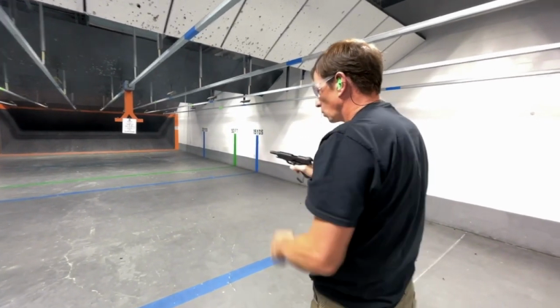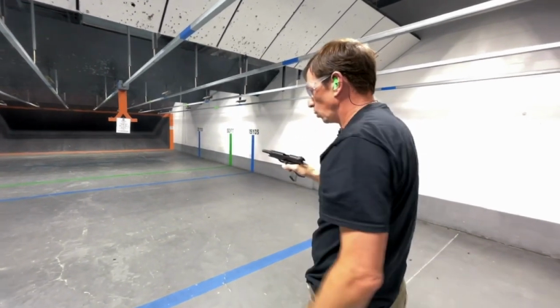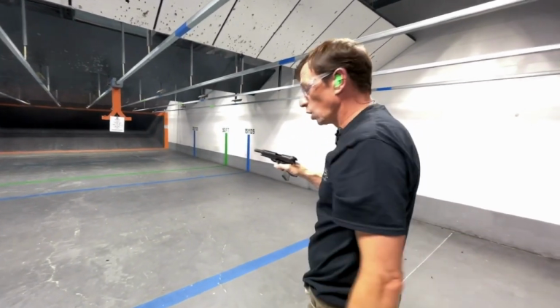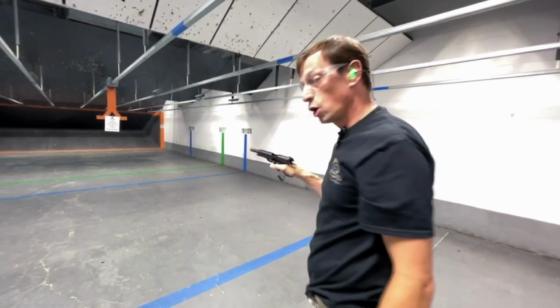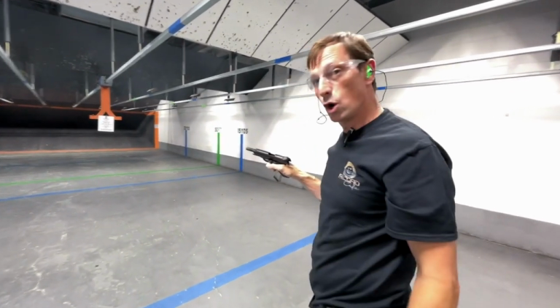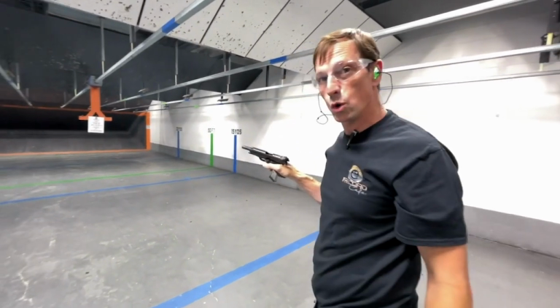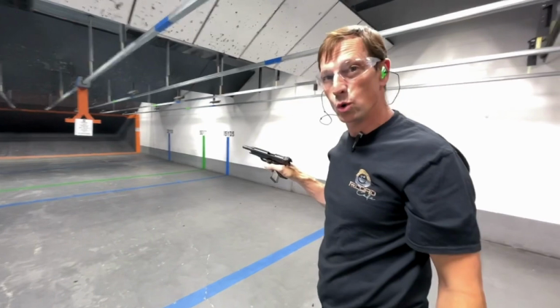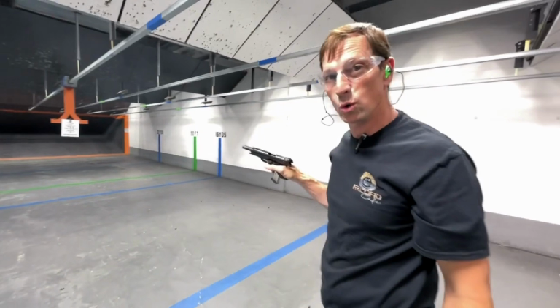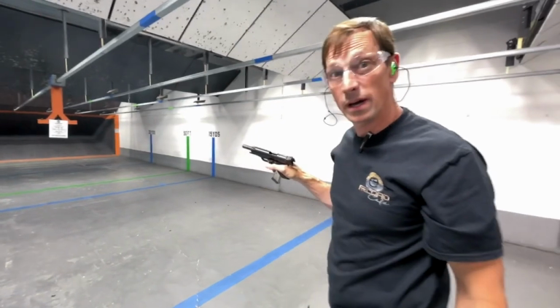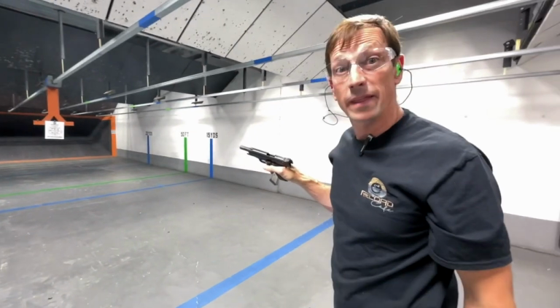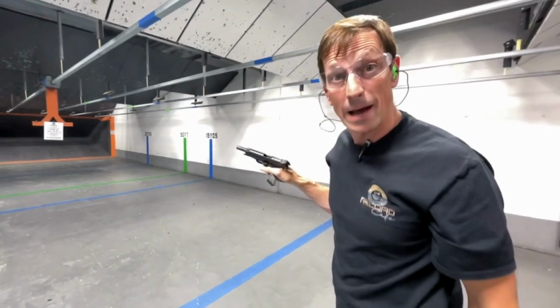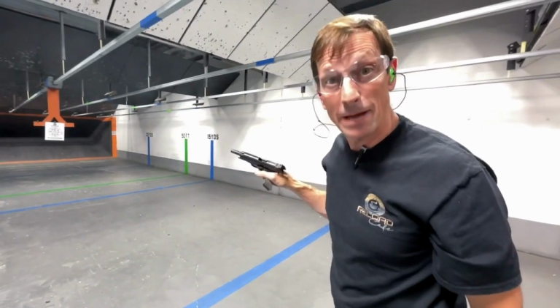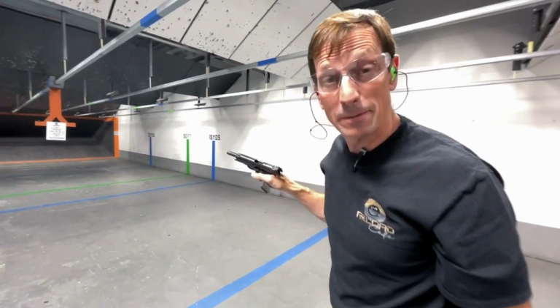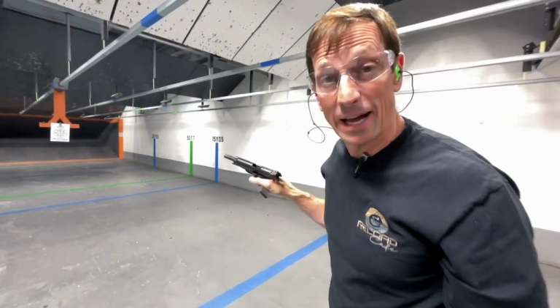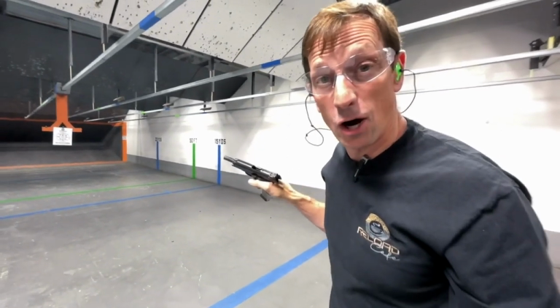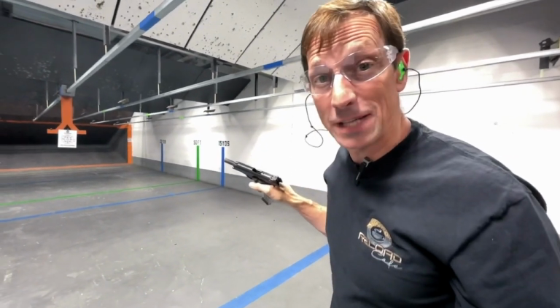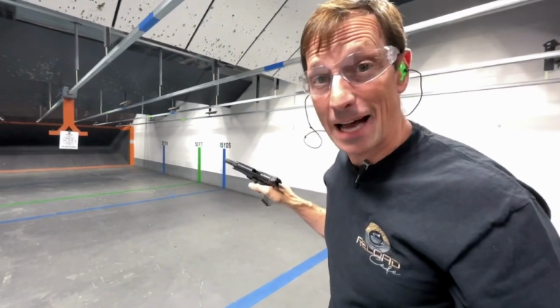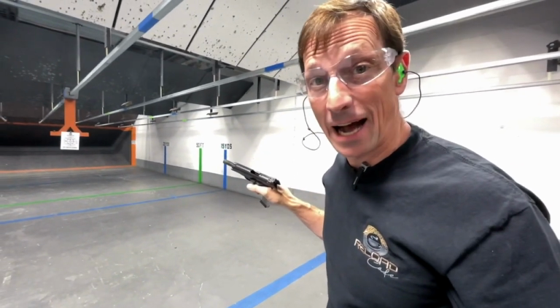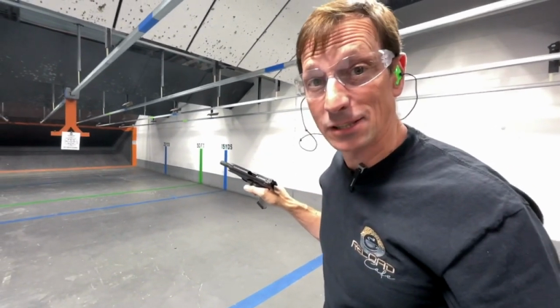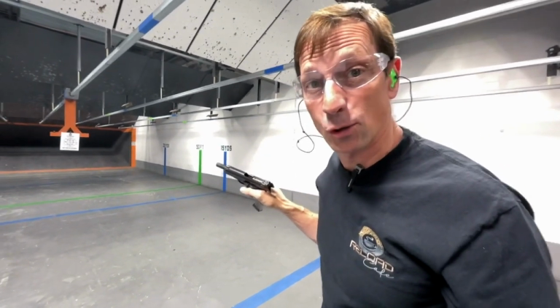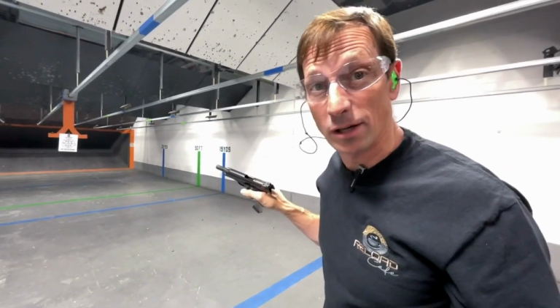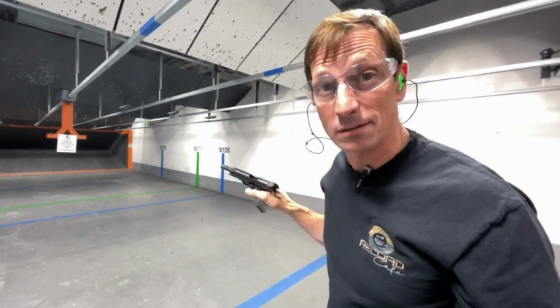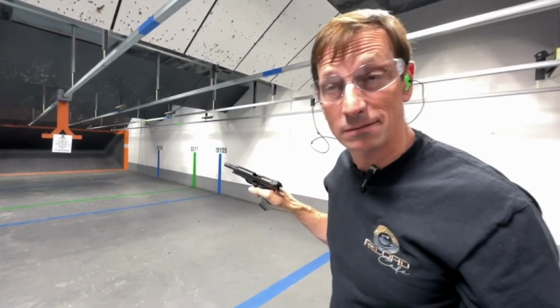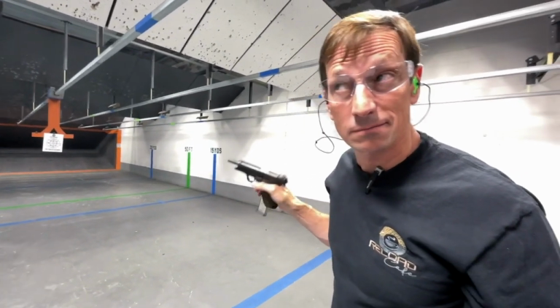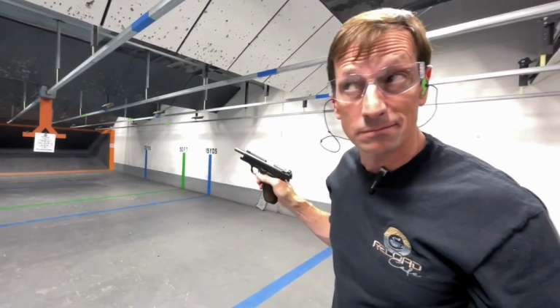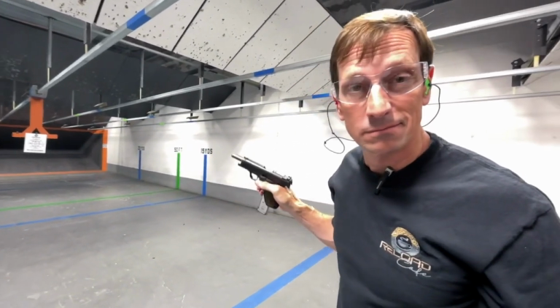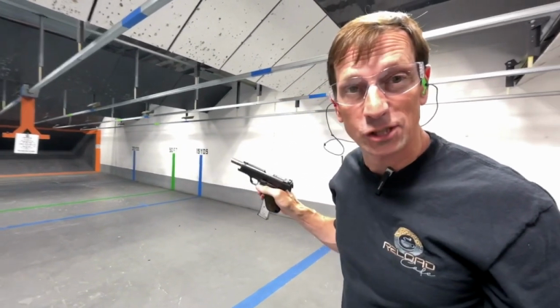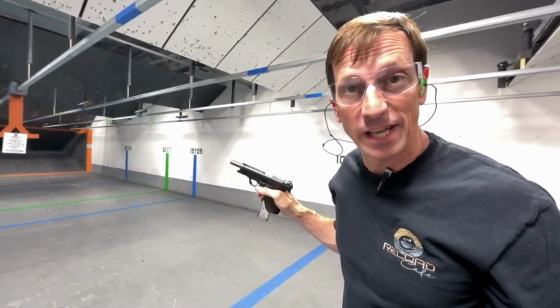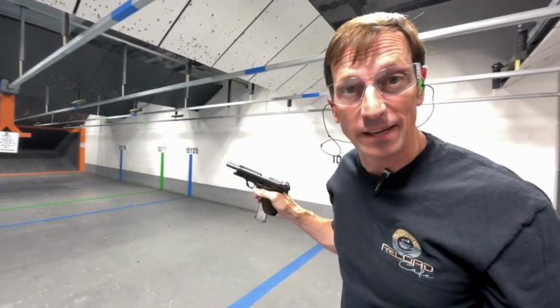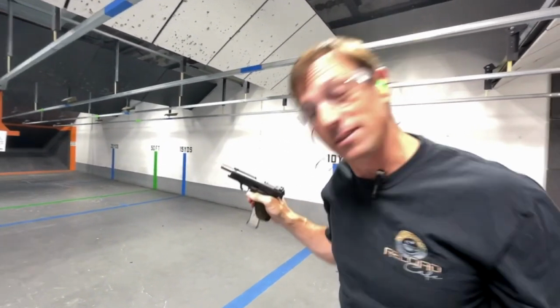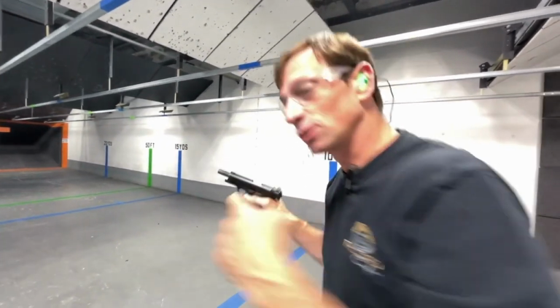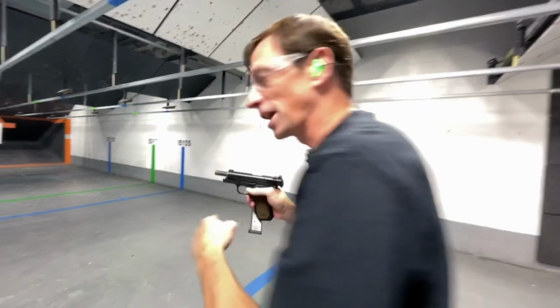Woo-hoo! That might be my all-time high score — just saying. Let's go check.